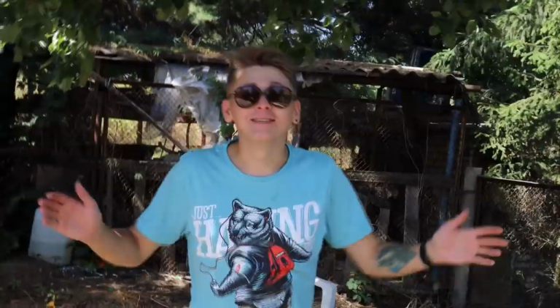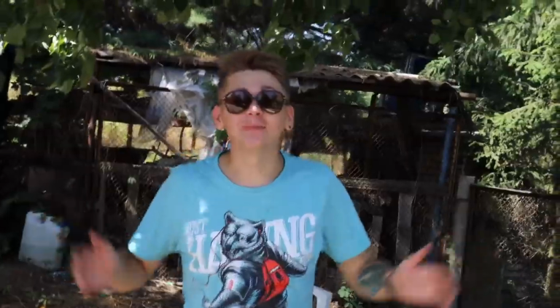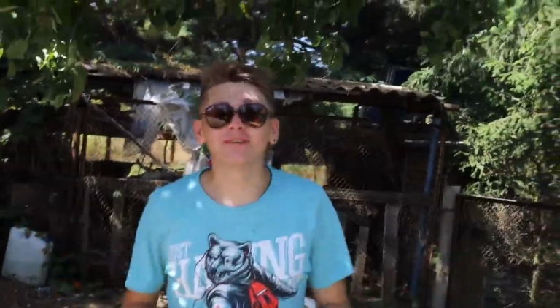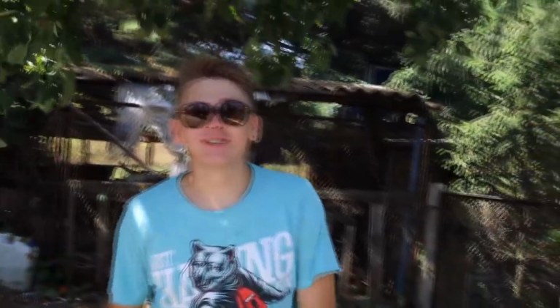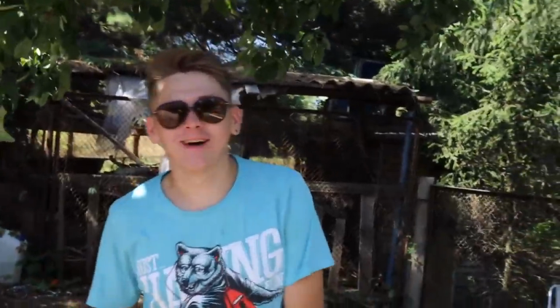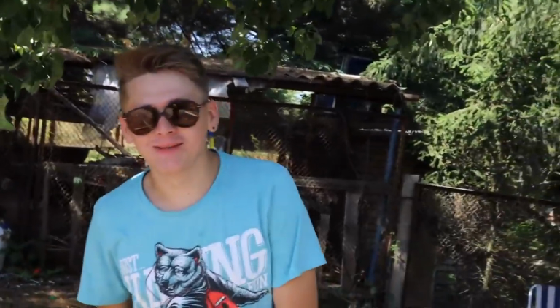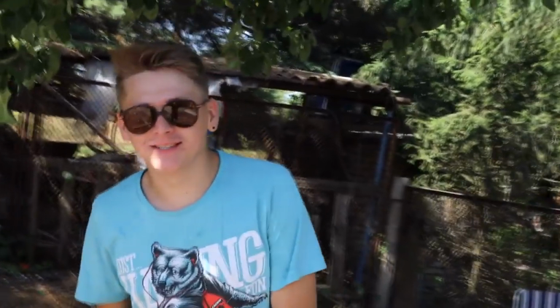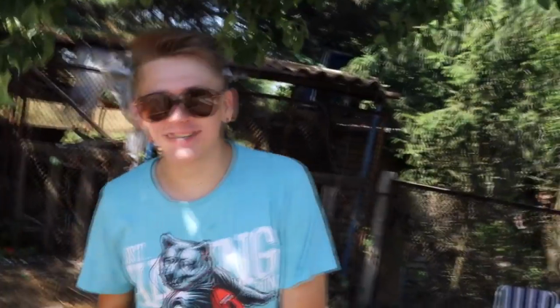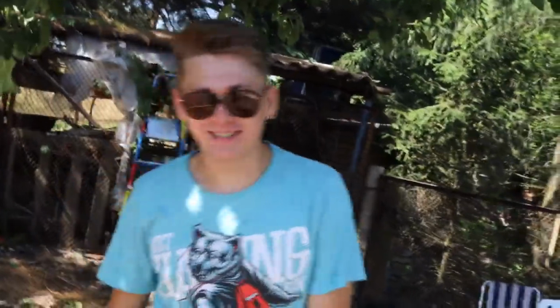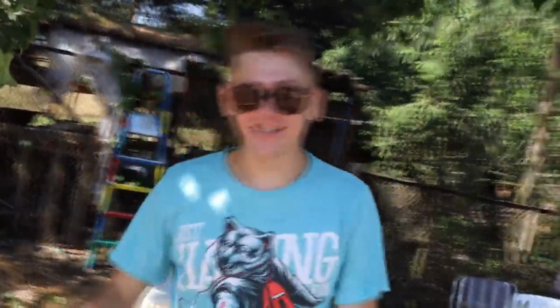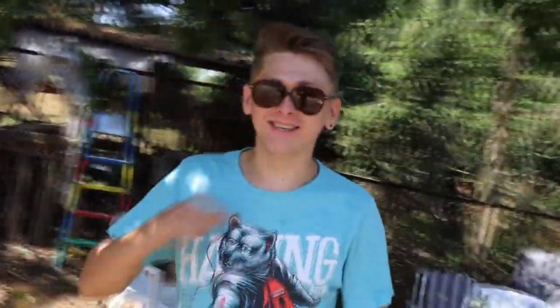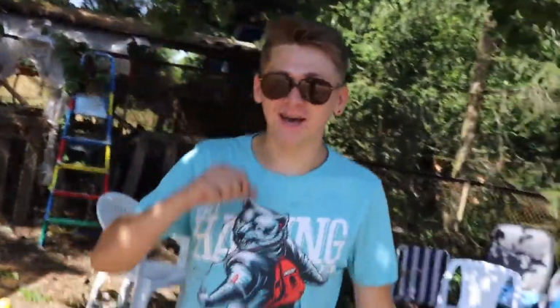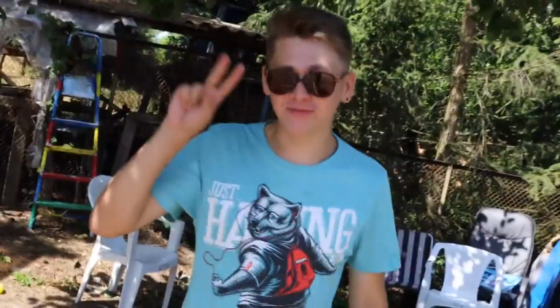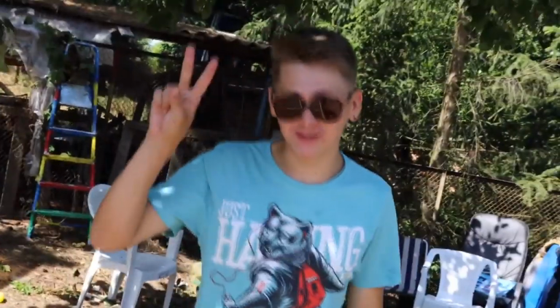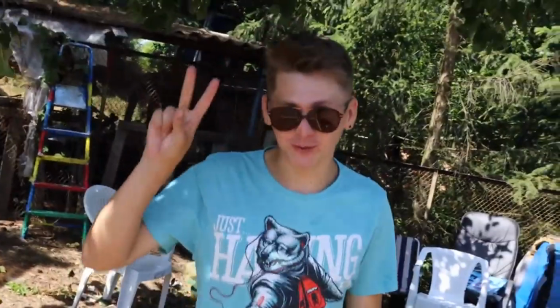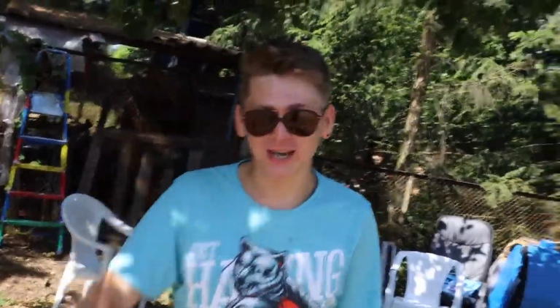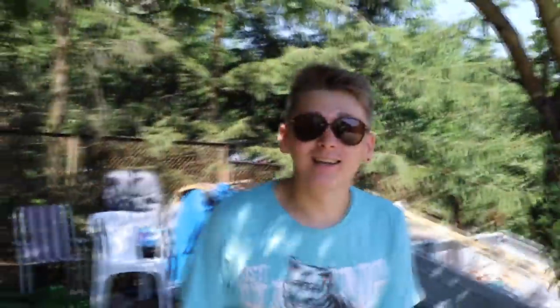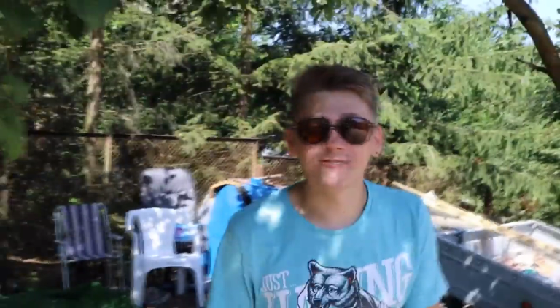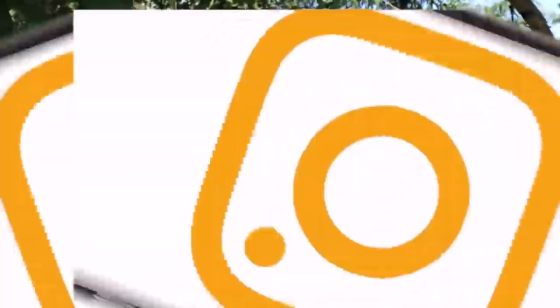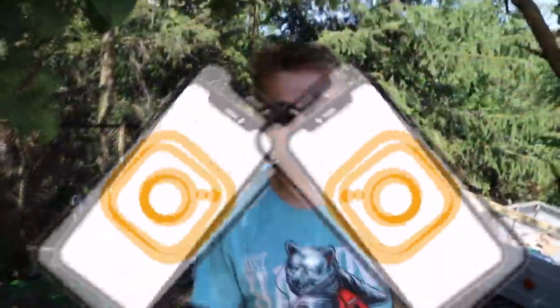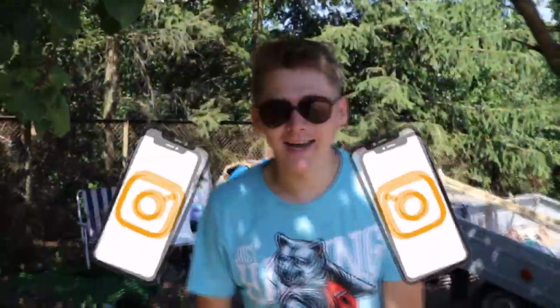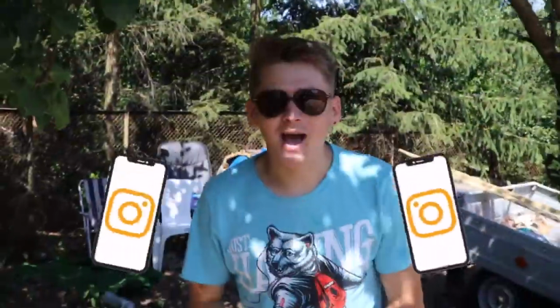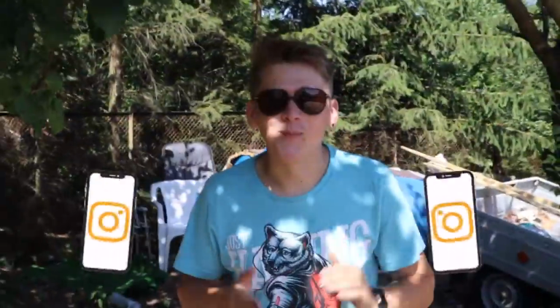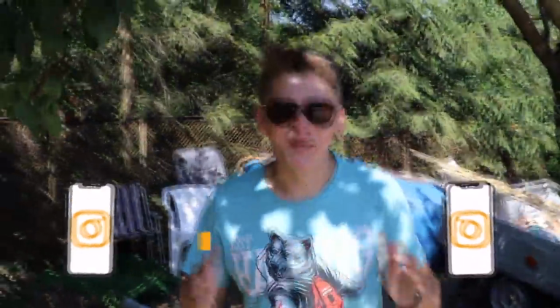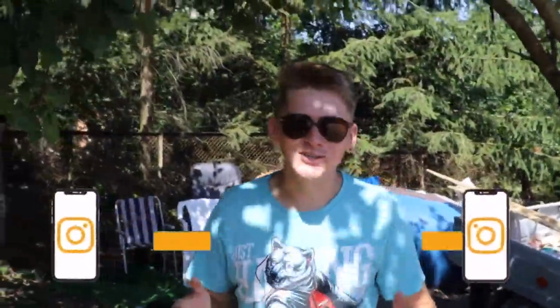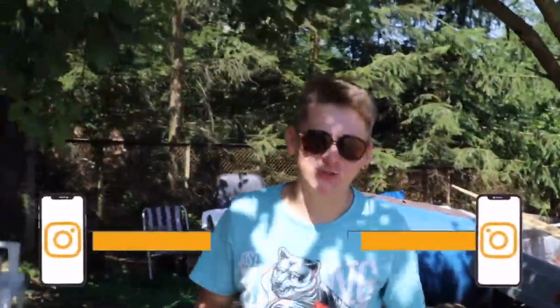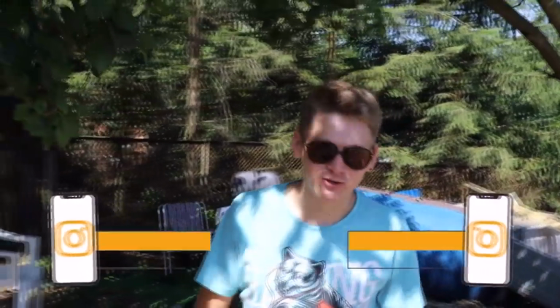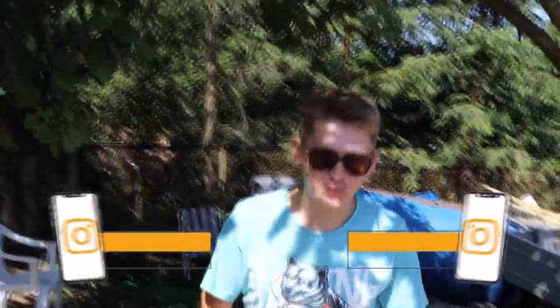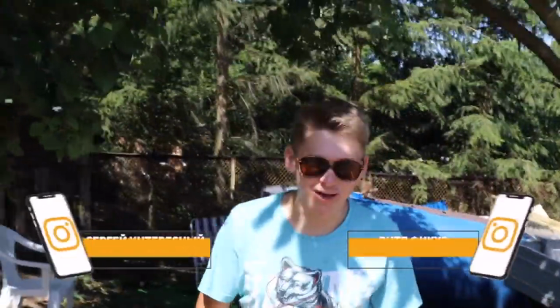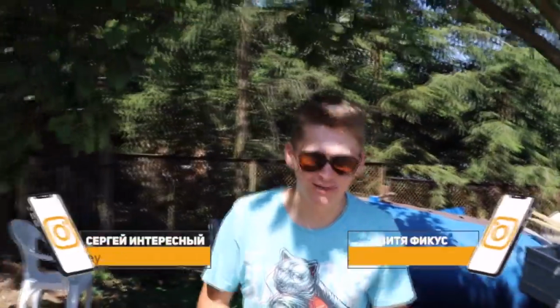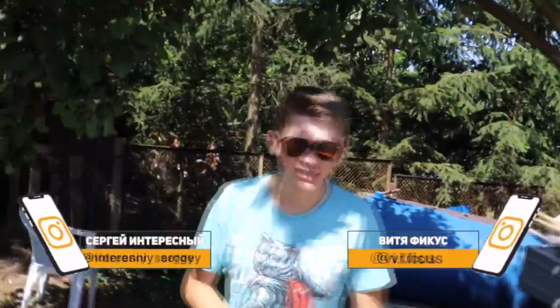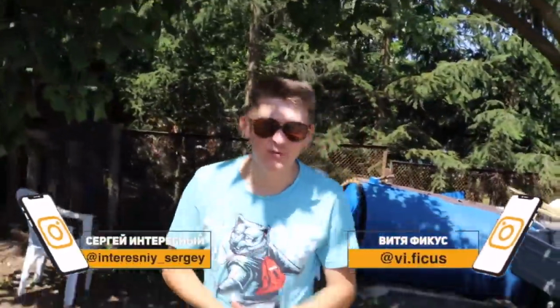Hi guys, you are watching Interesting and Ficus. It's hot outside, so we want to go to the river.